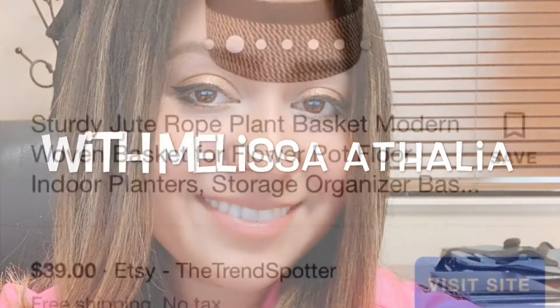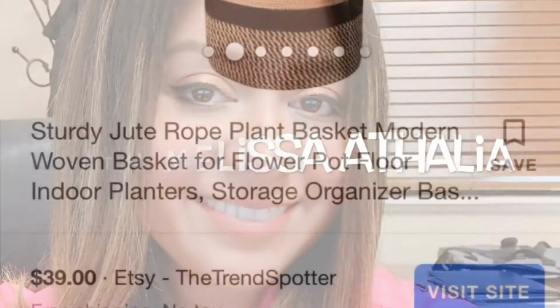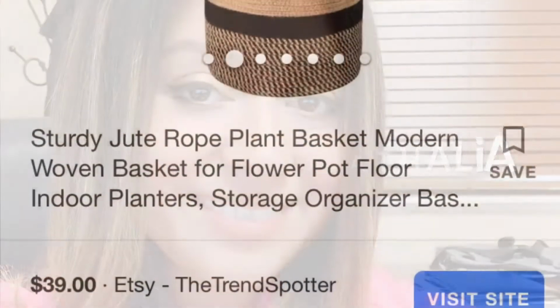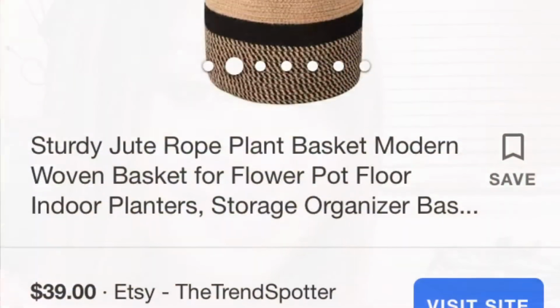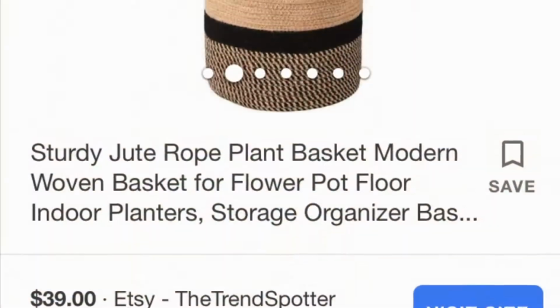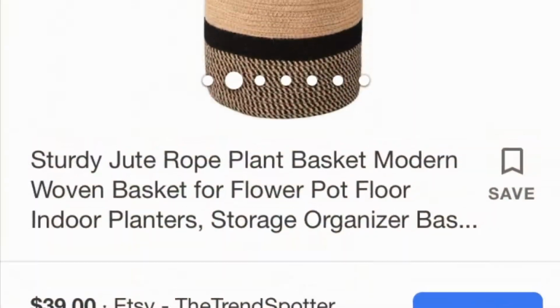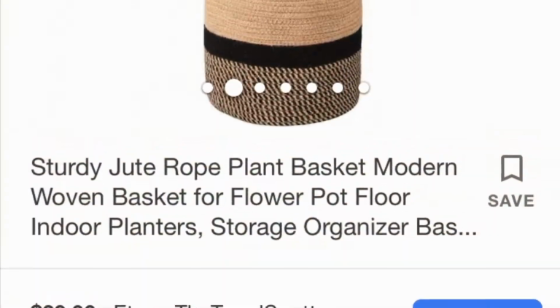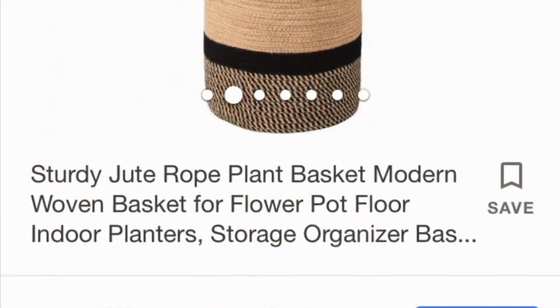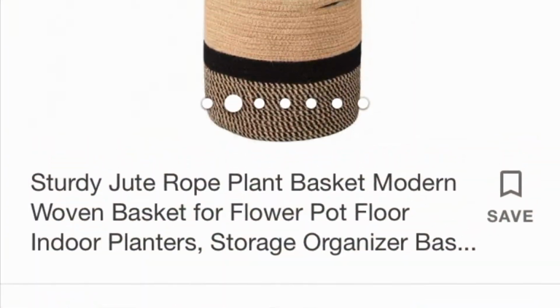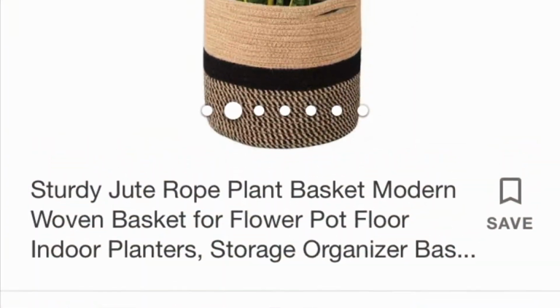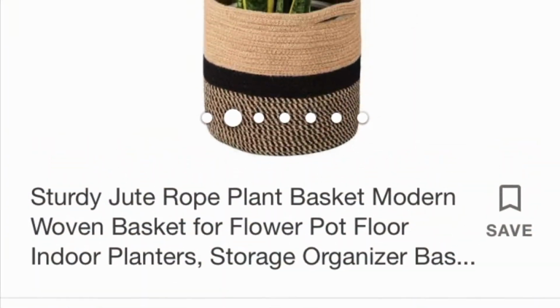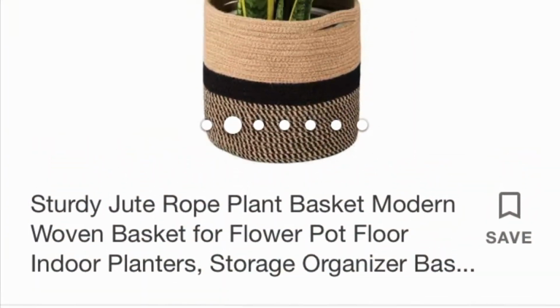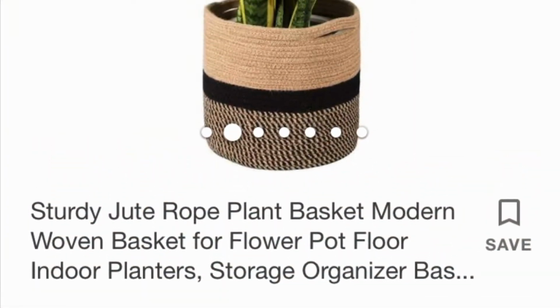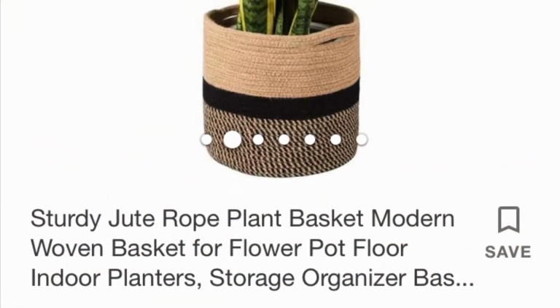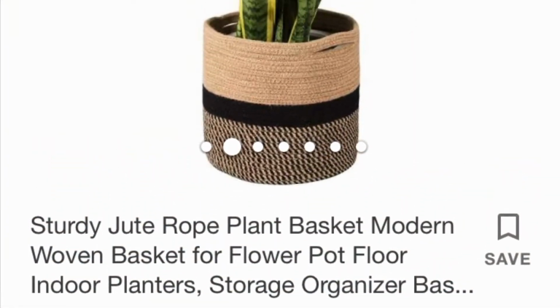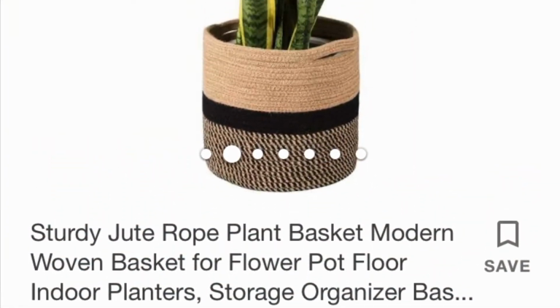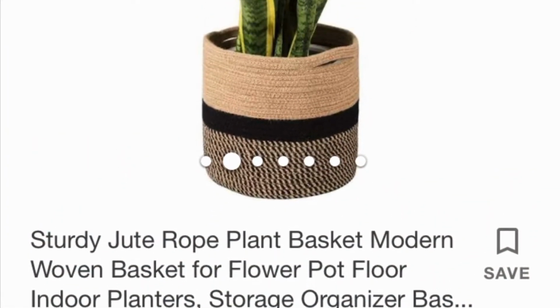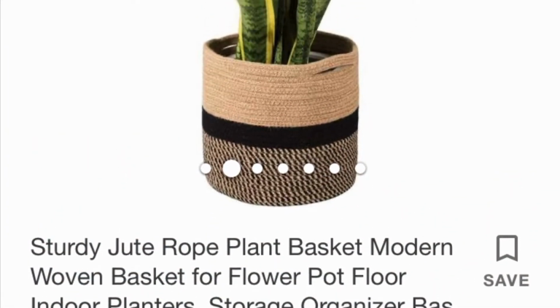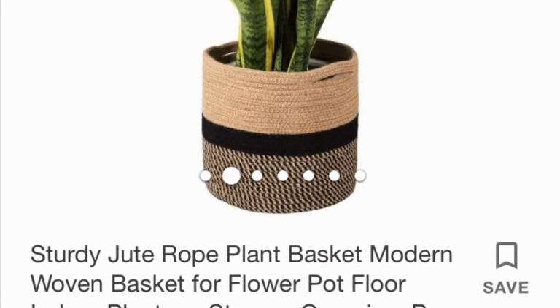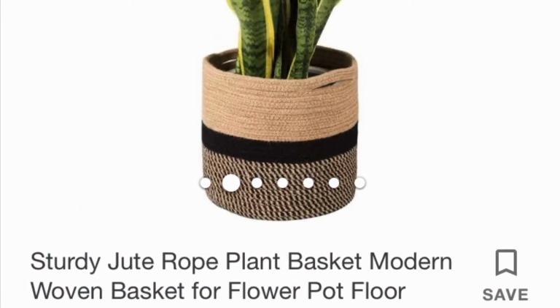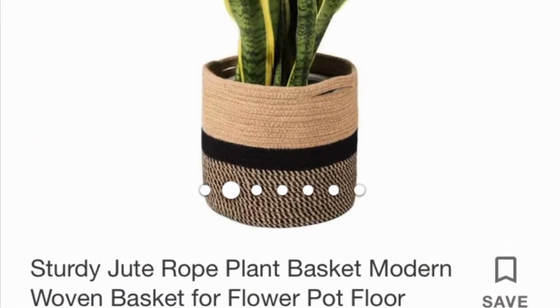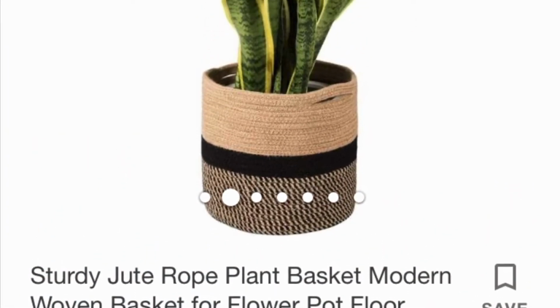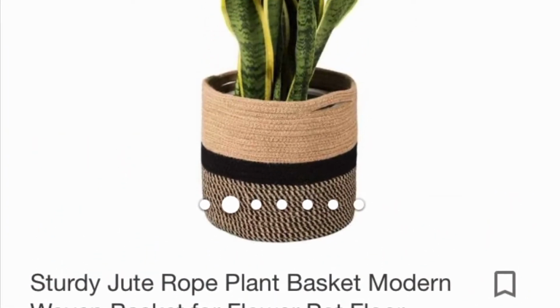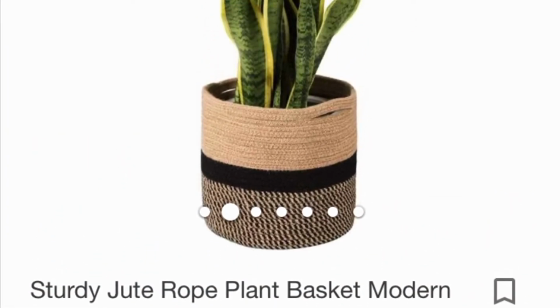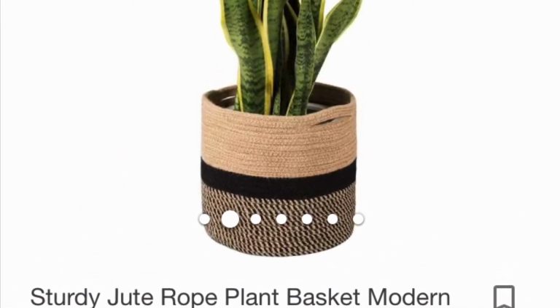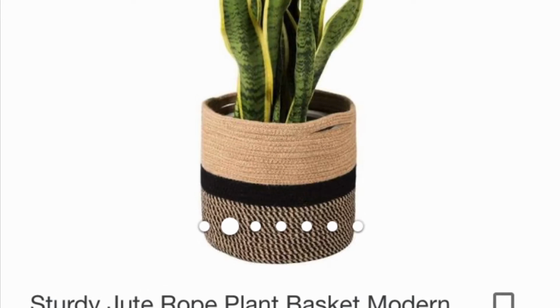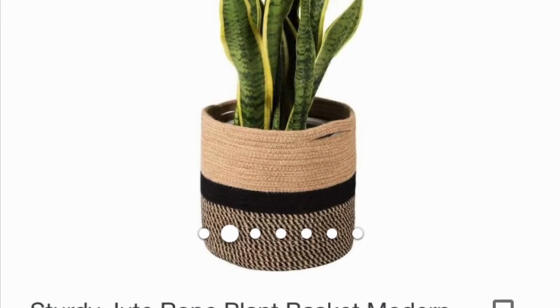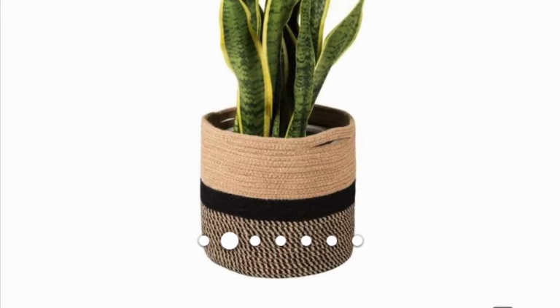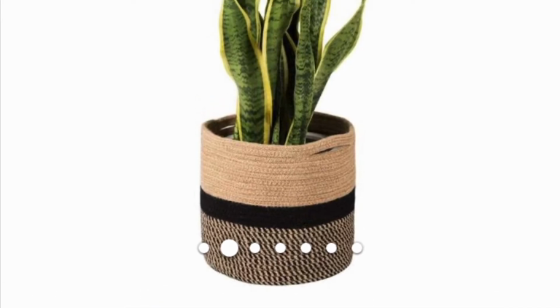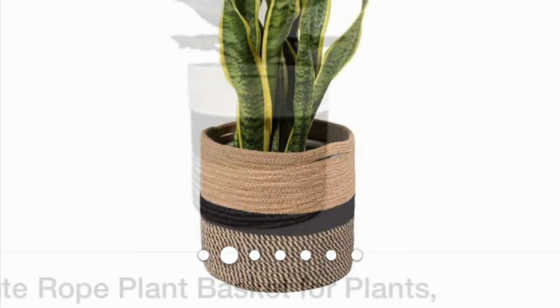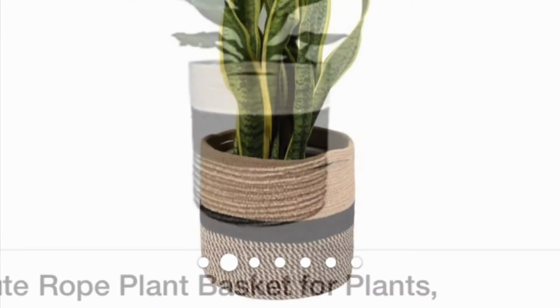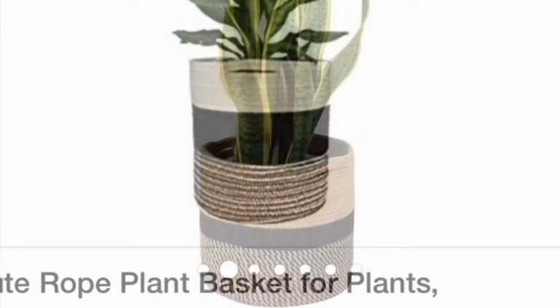Hi guys, welcome to A Little Bit of Everything. Today I'll be showing you how to do a jute rope planter.